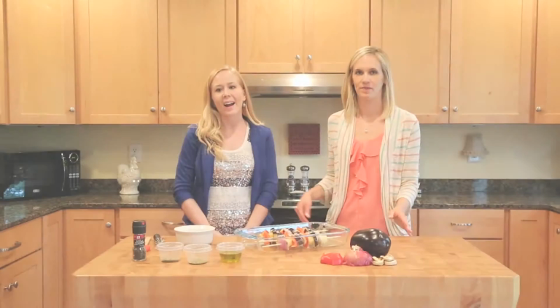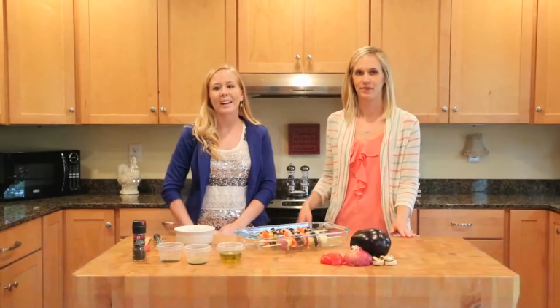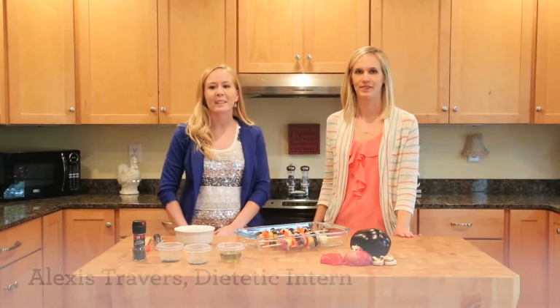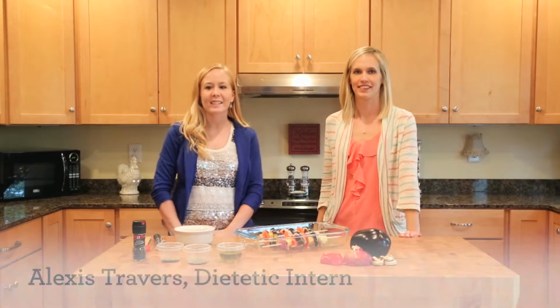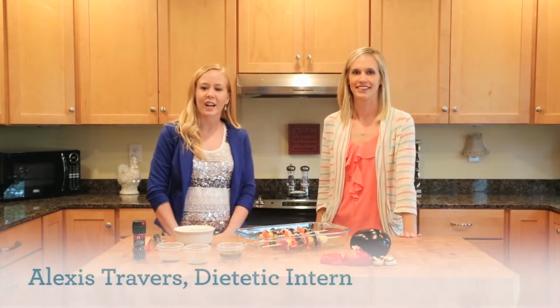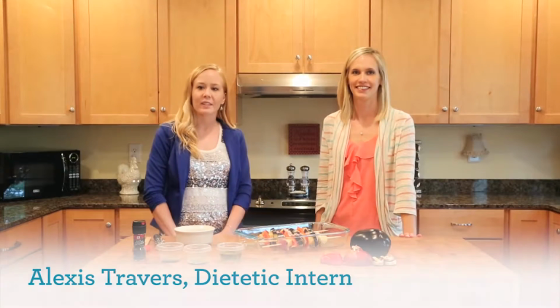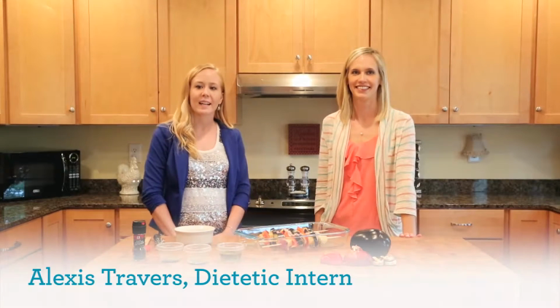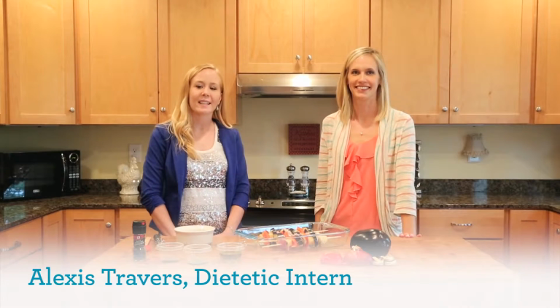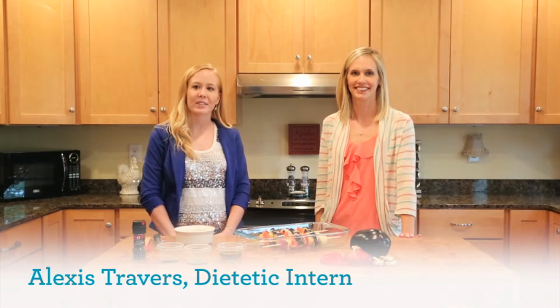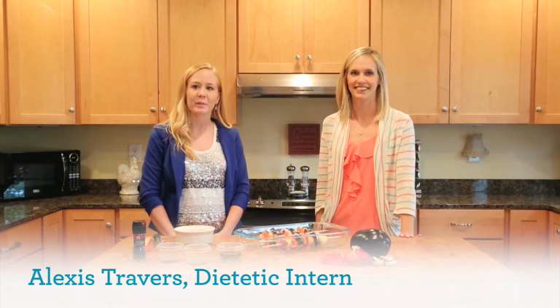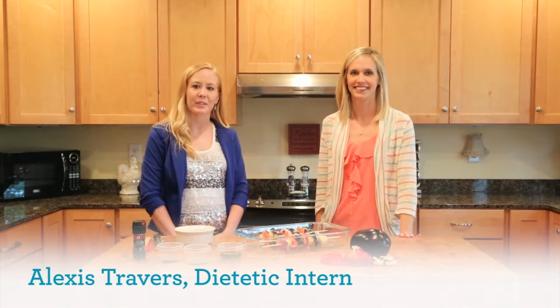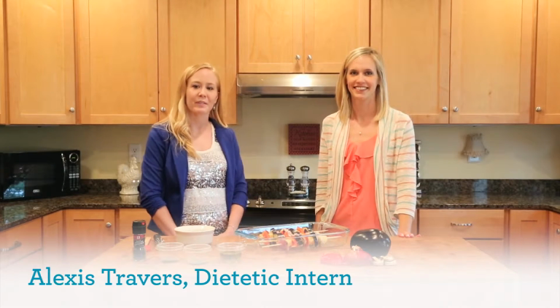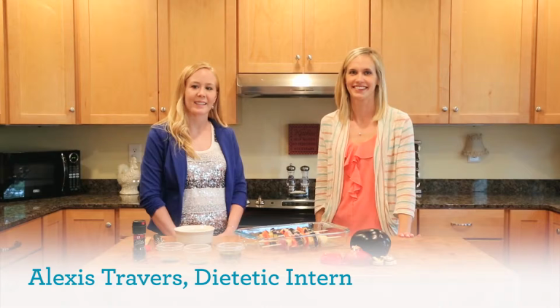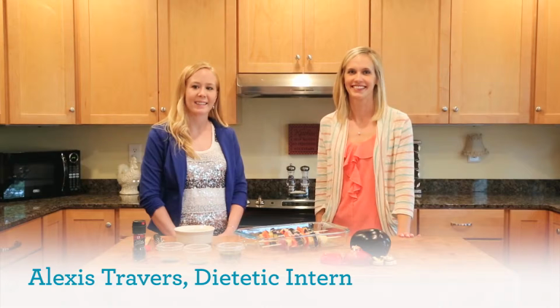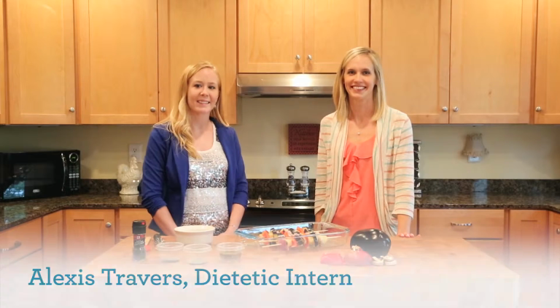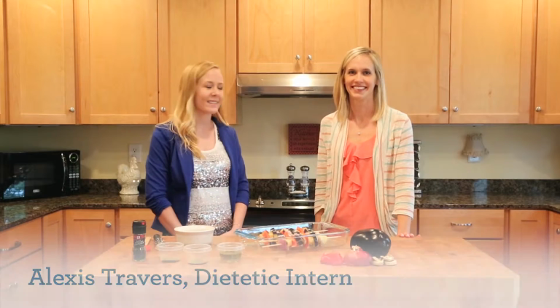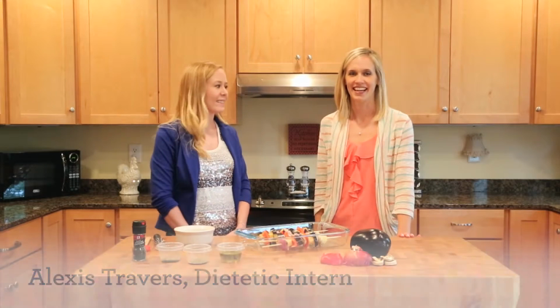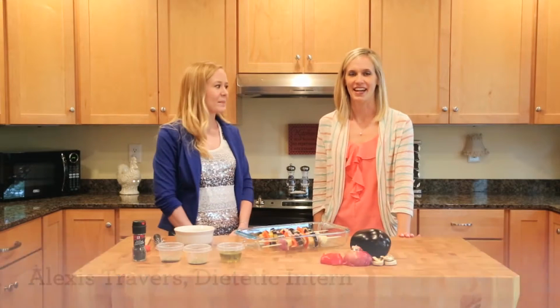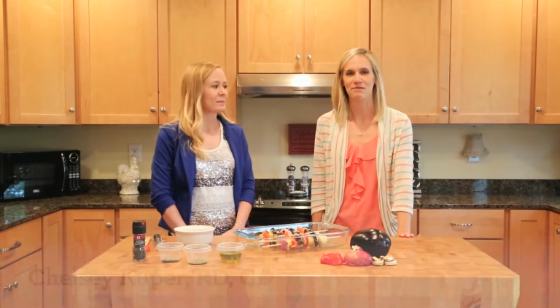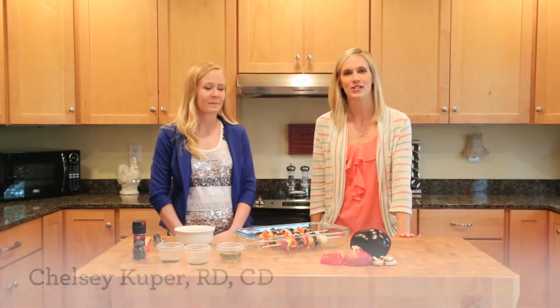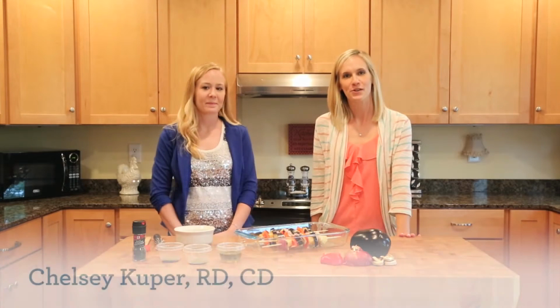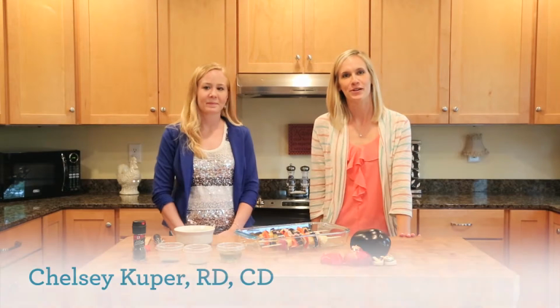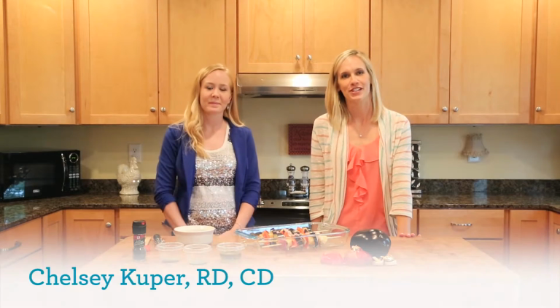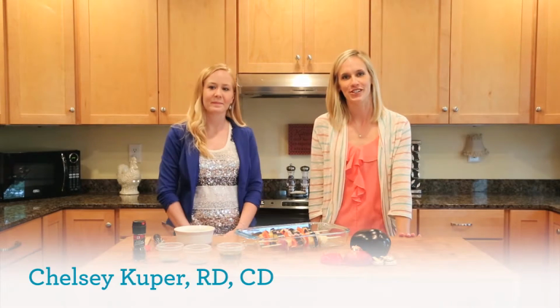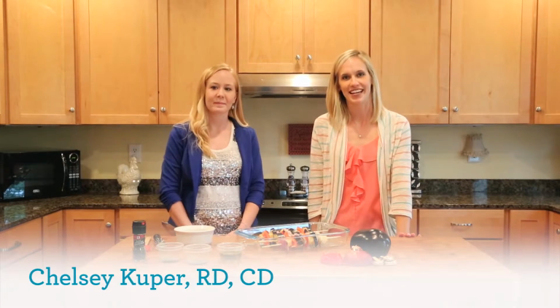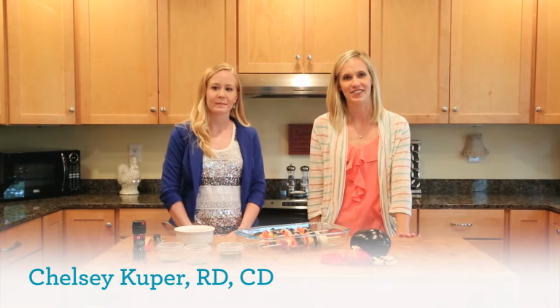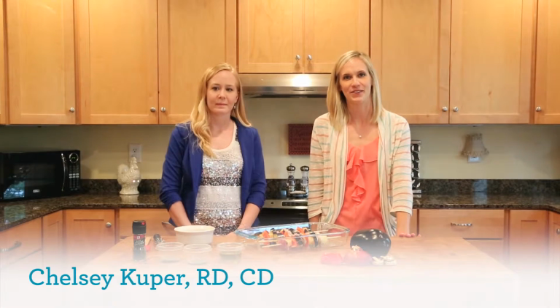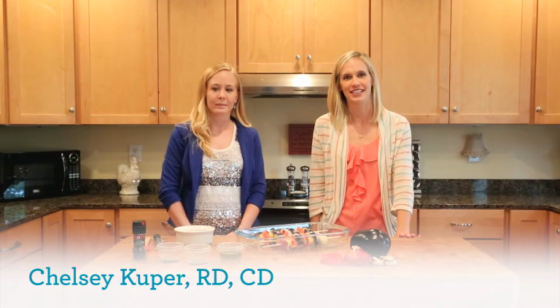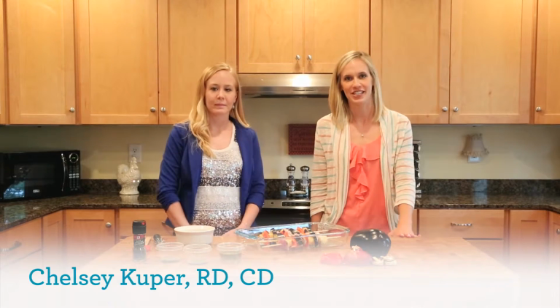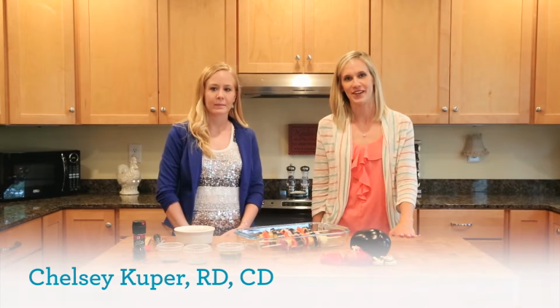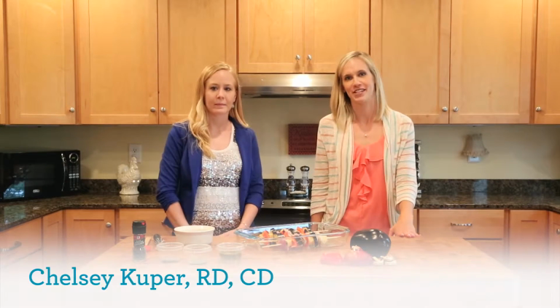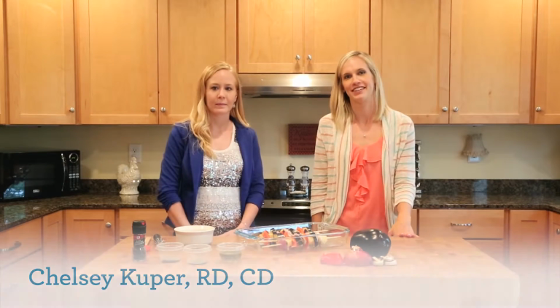Hi, I'm Alexis Travers, Dietetic Intern with Purdue University. And I'm Chelsea Cooper, Registered Dietitian with Digestive Care Center.